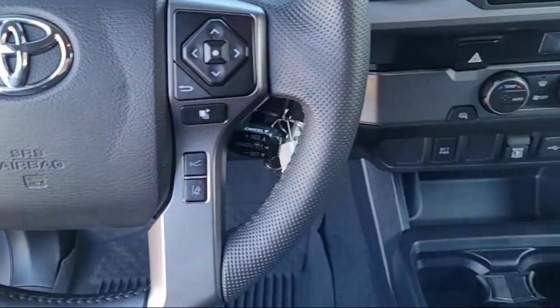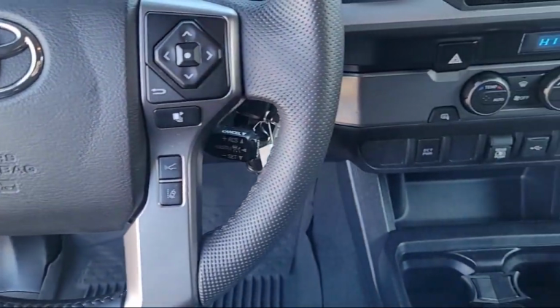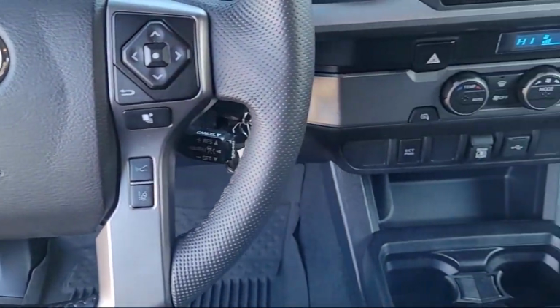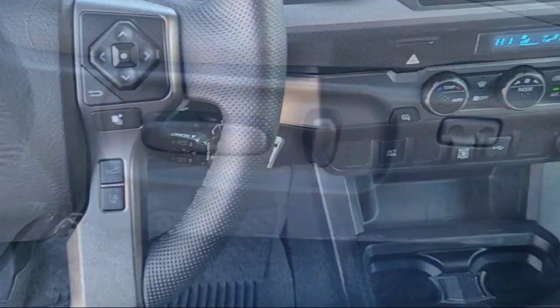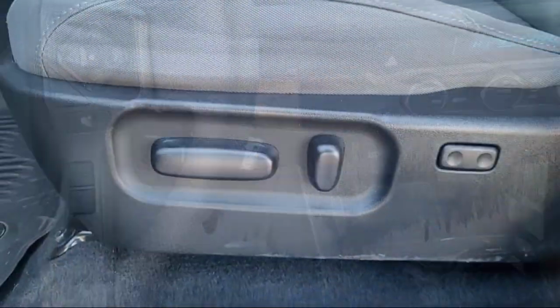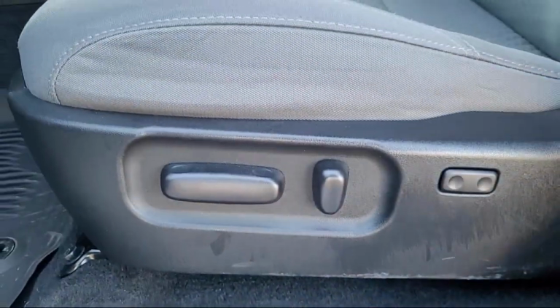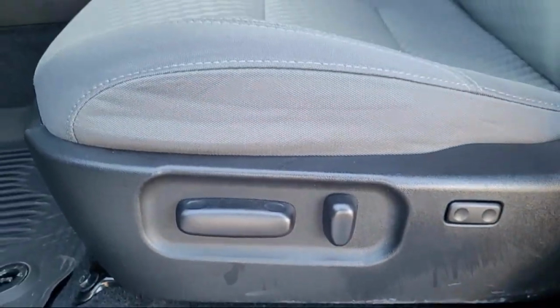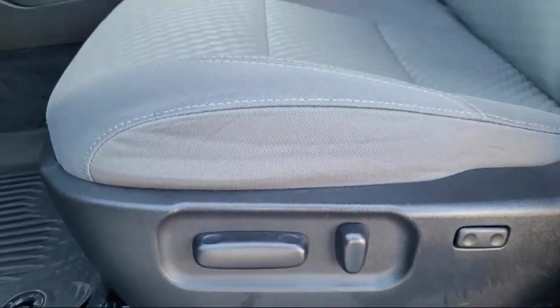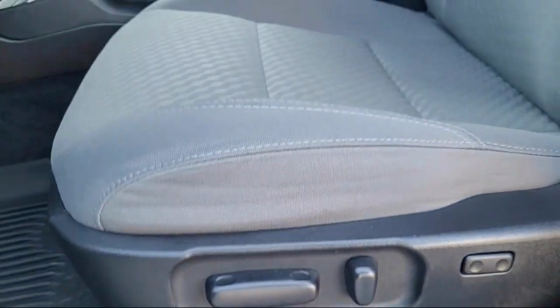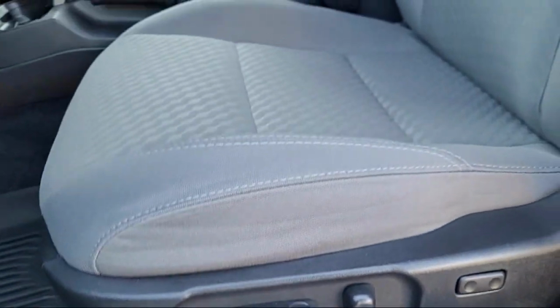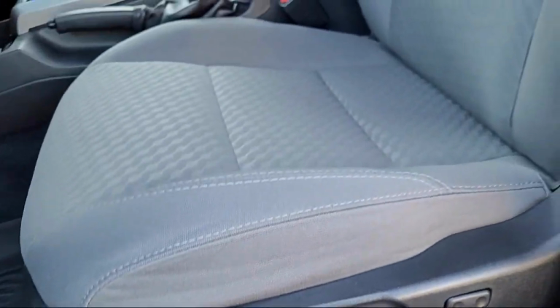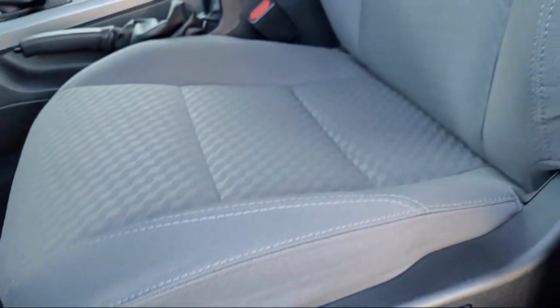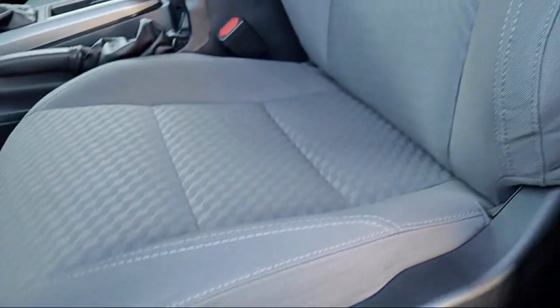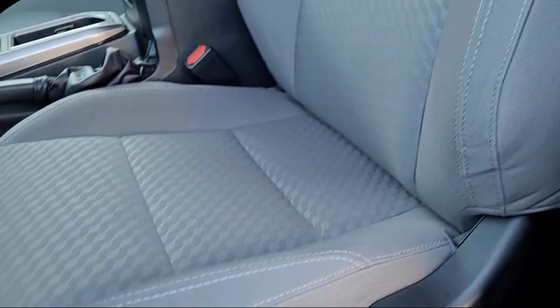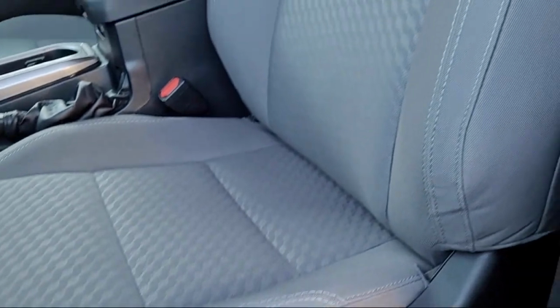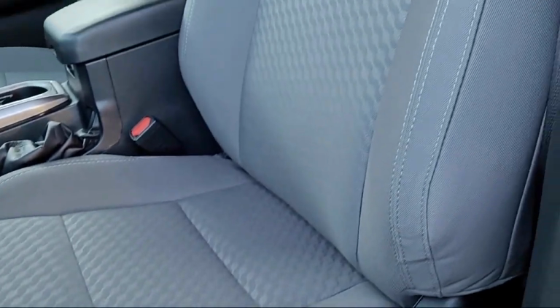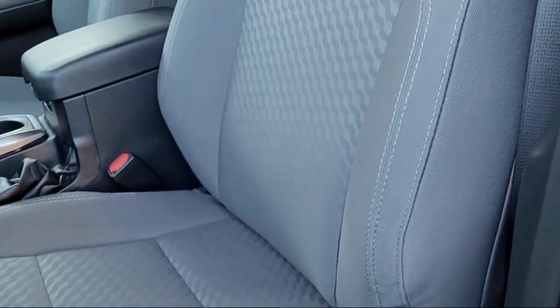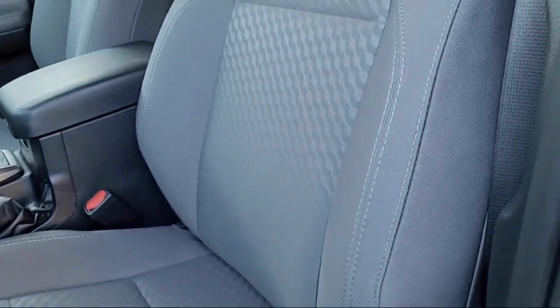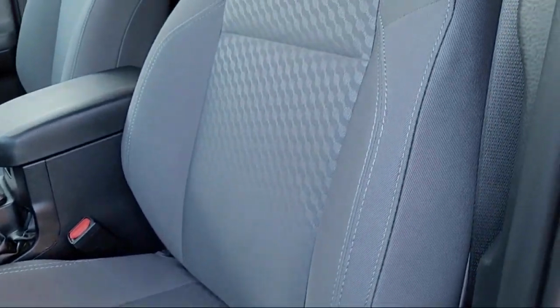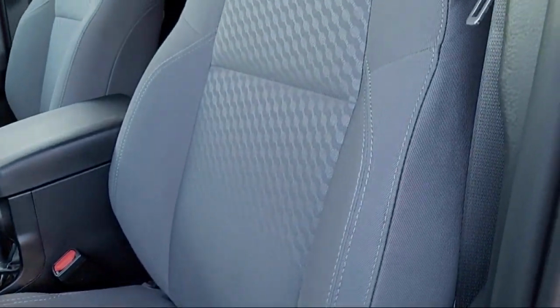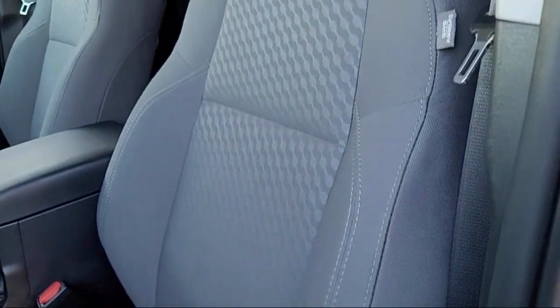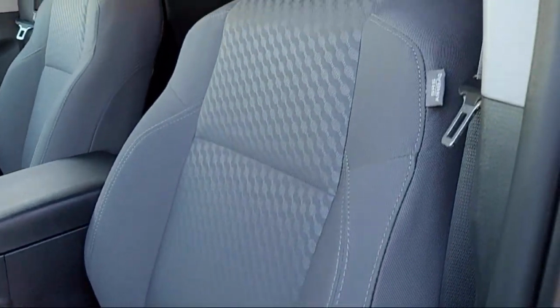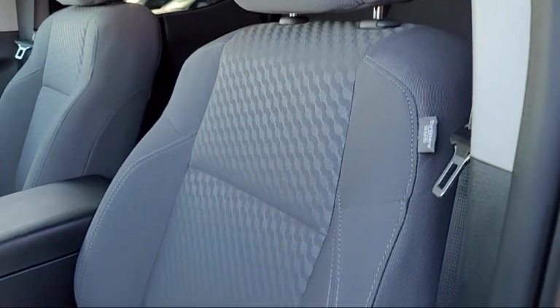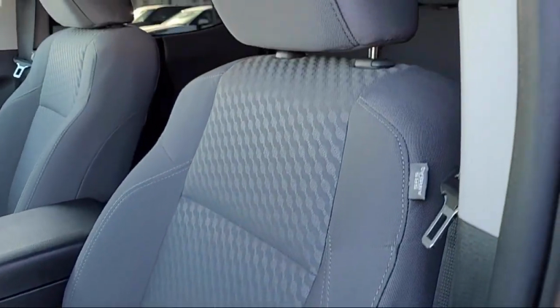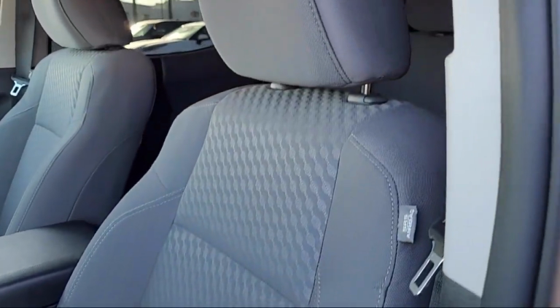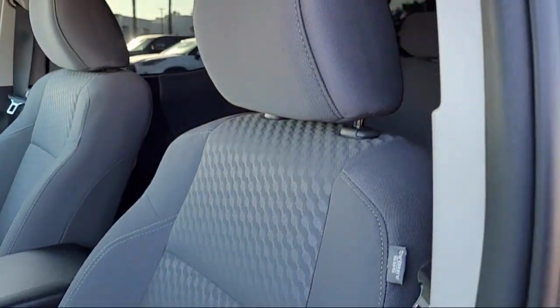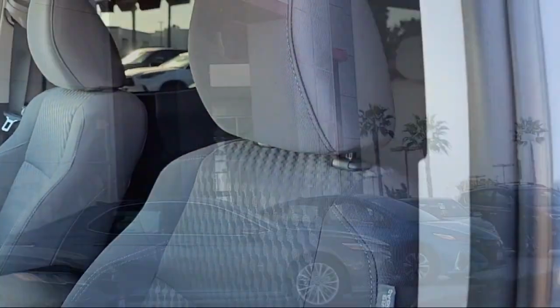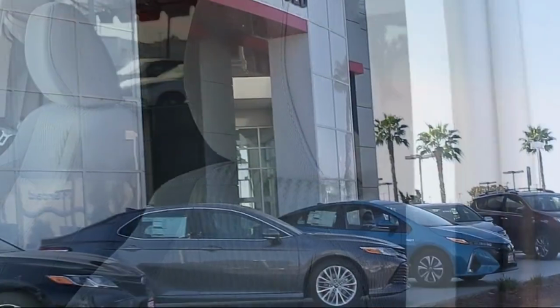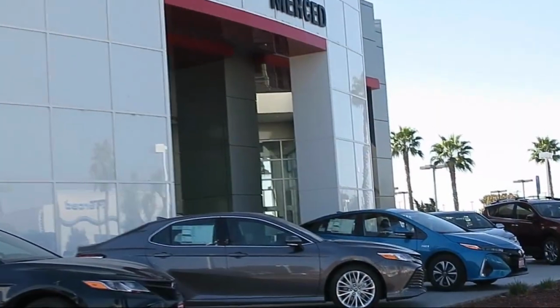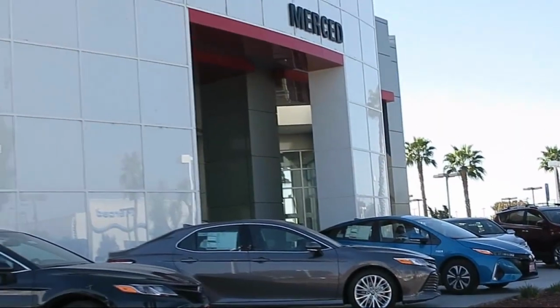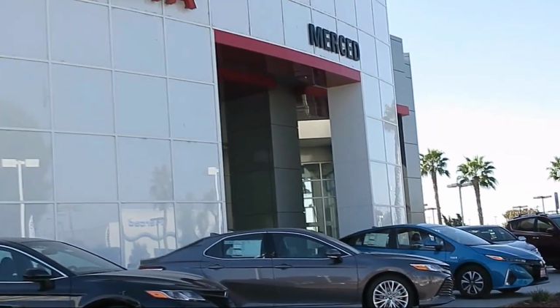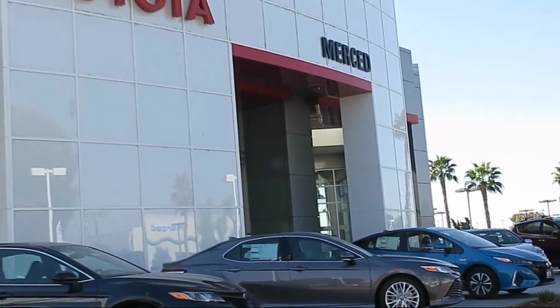So come visit us today. We're located at 1400 Auto Center Drive in Merced.